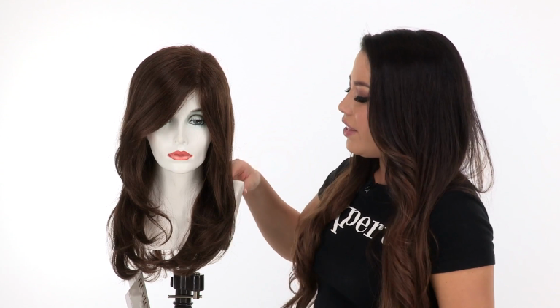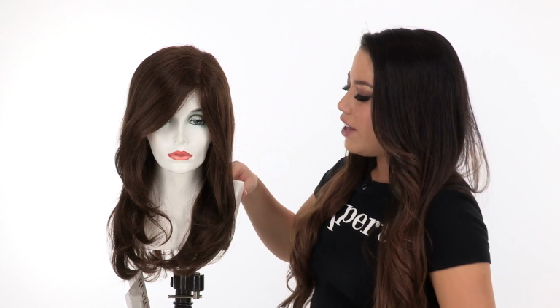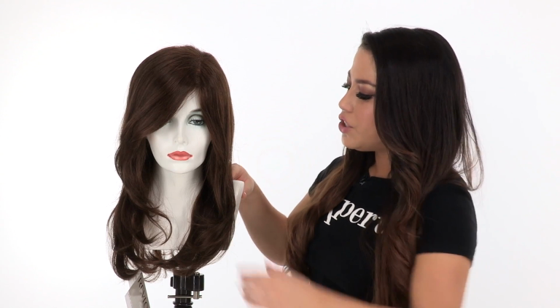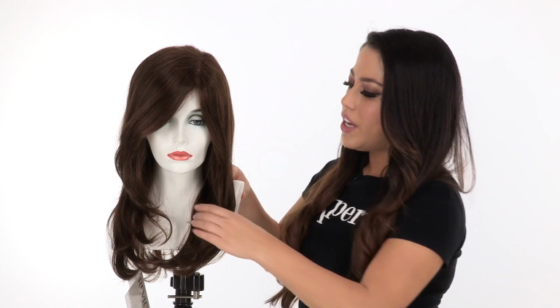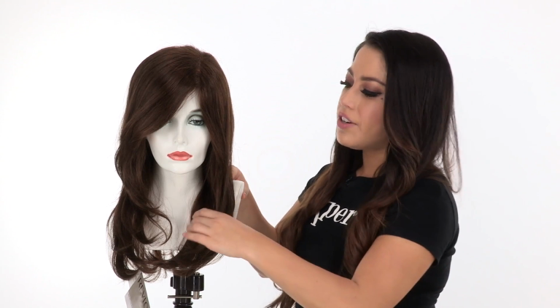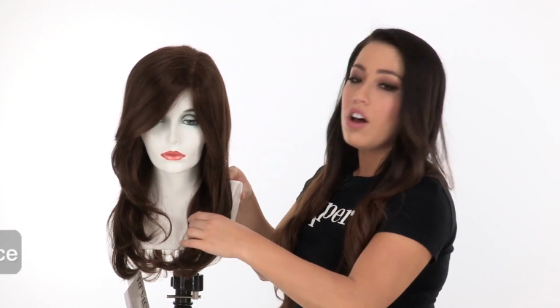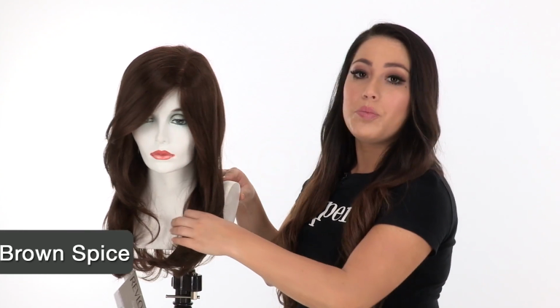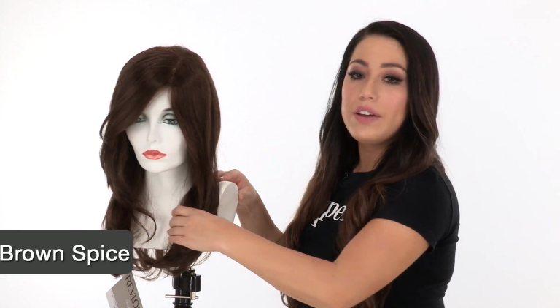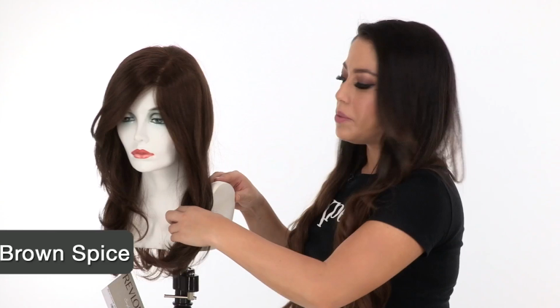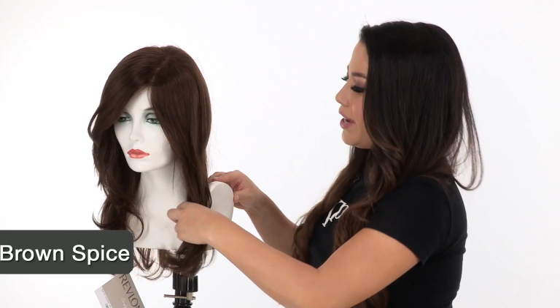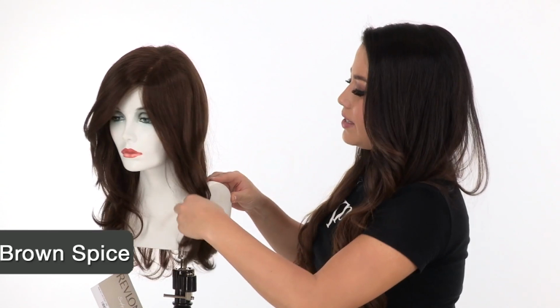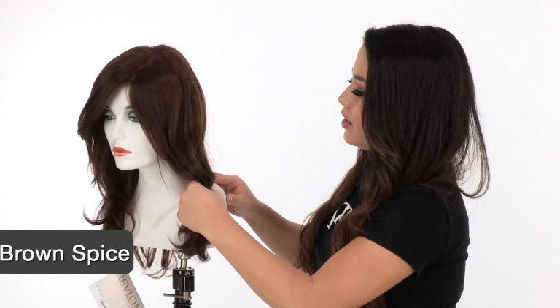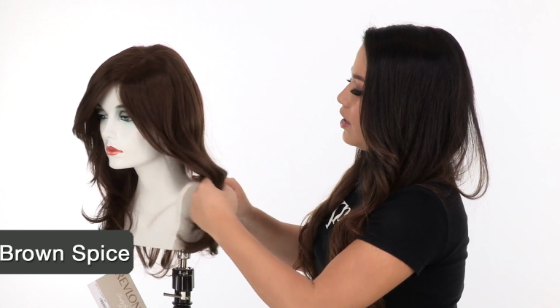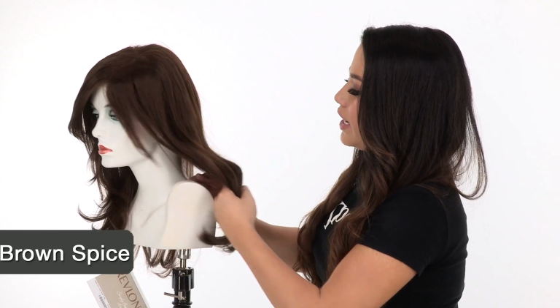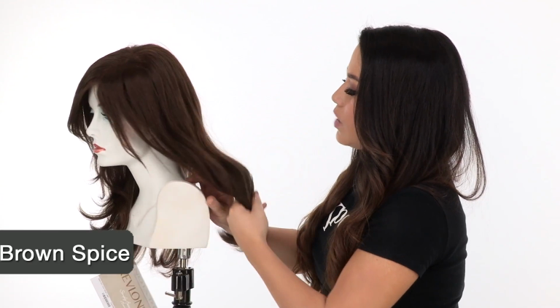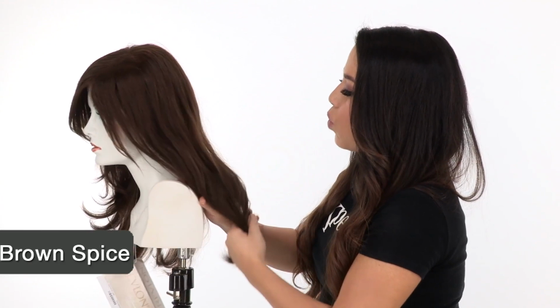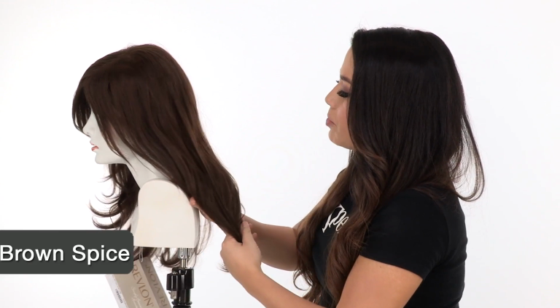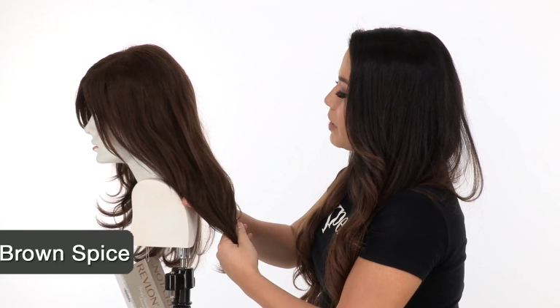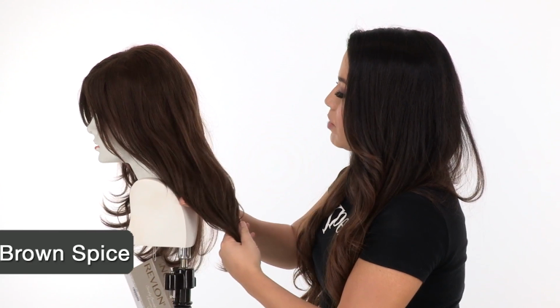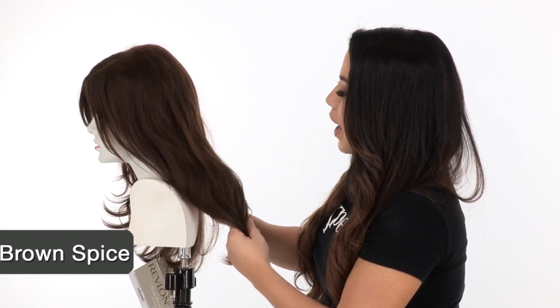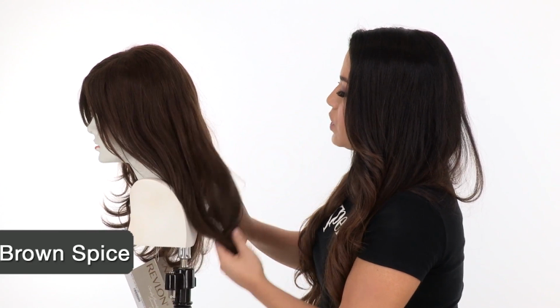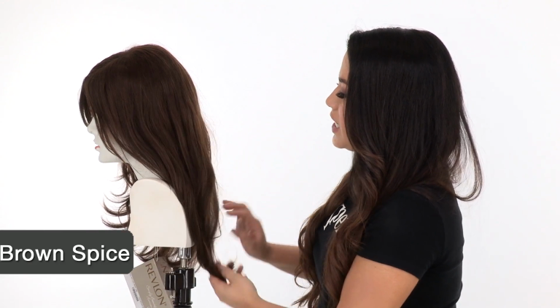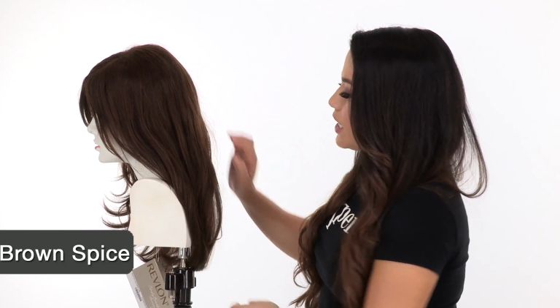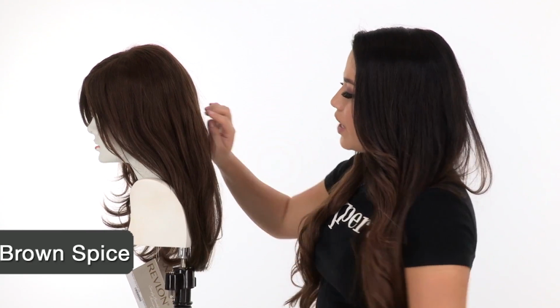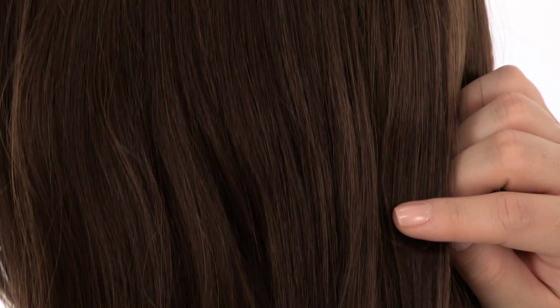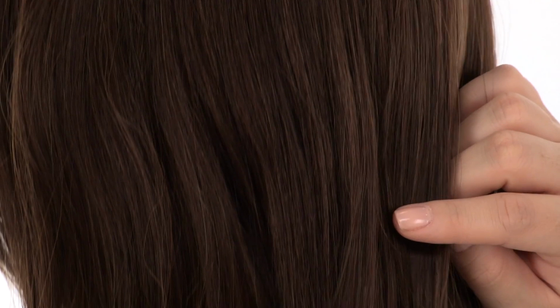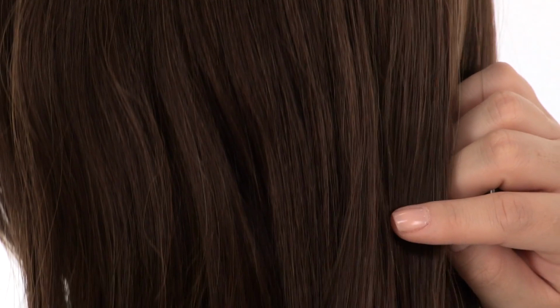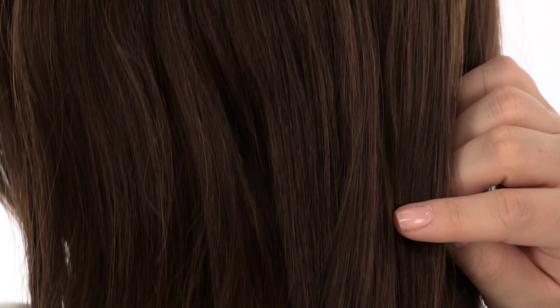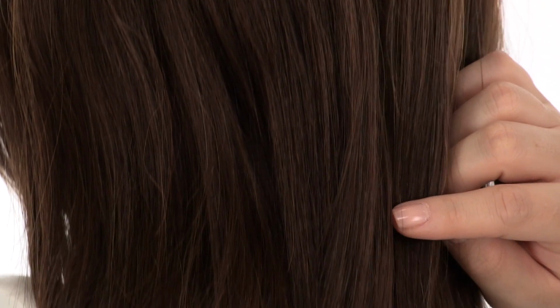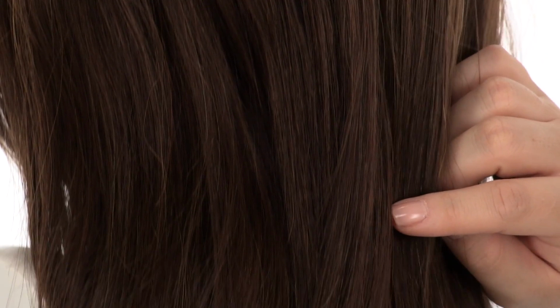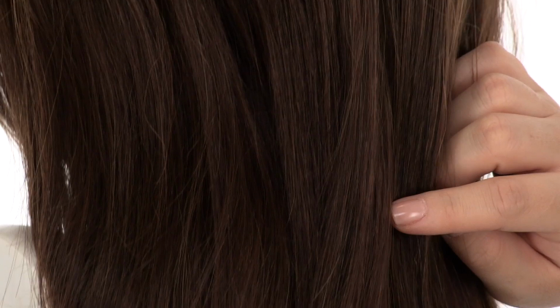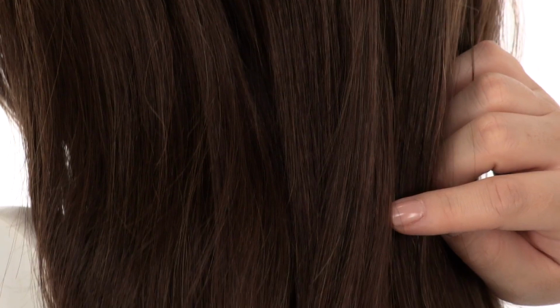The color shown here is called Brown Spice. It's a warm medium brown, so you see subtle hints of reddish tones going through it.